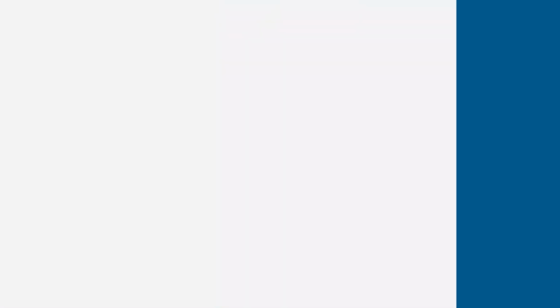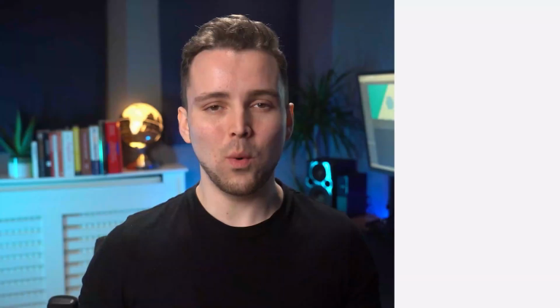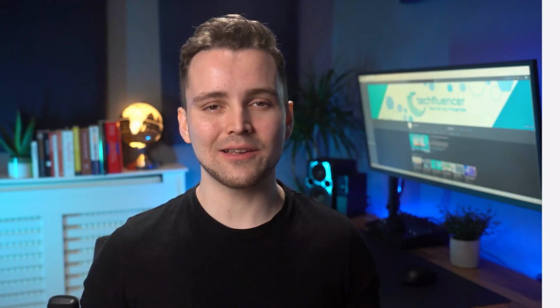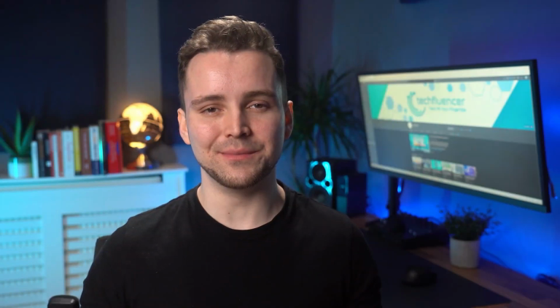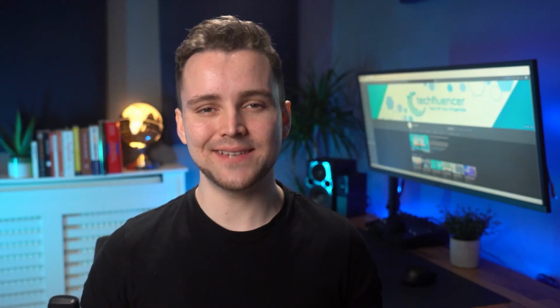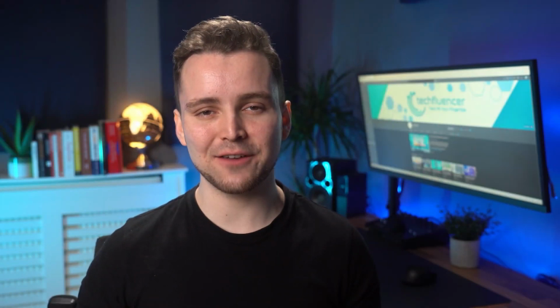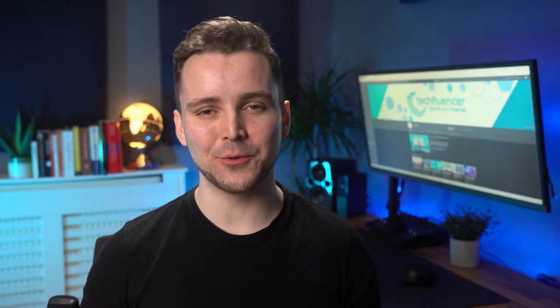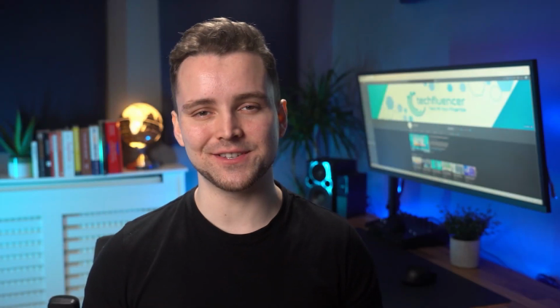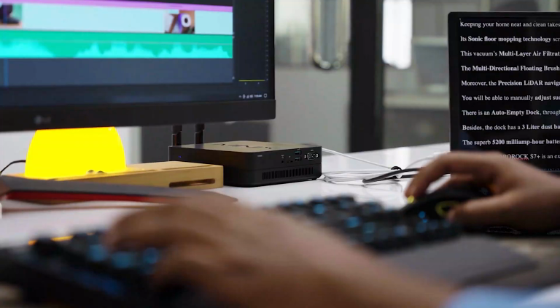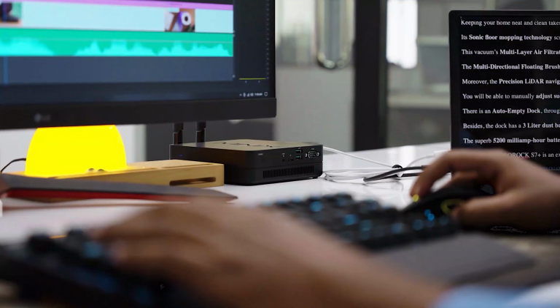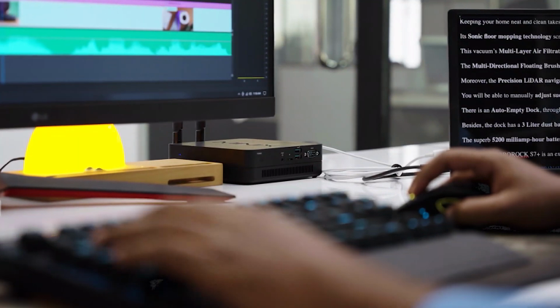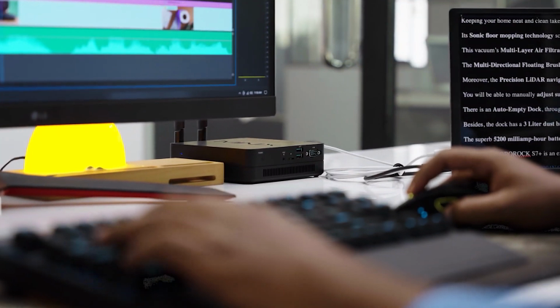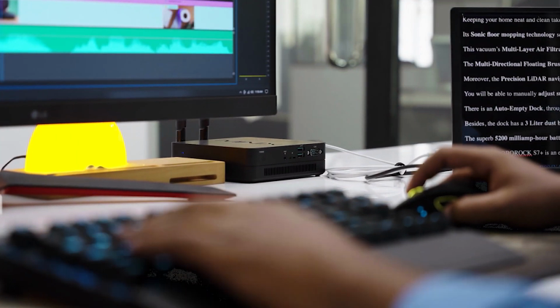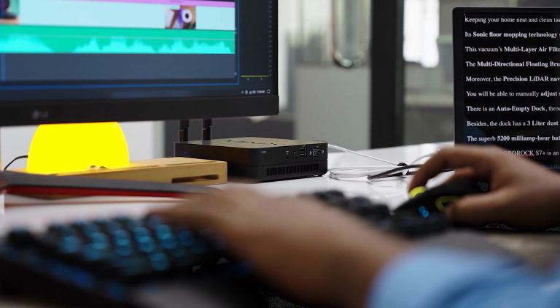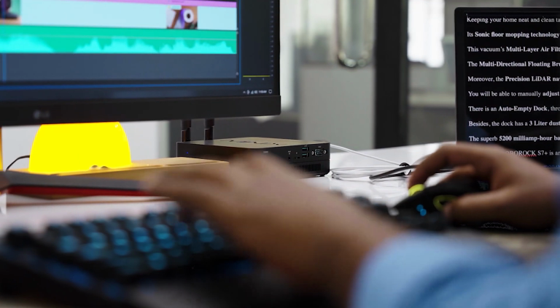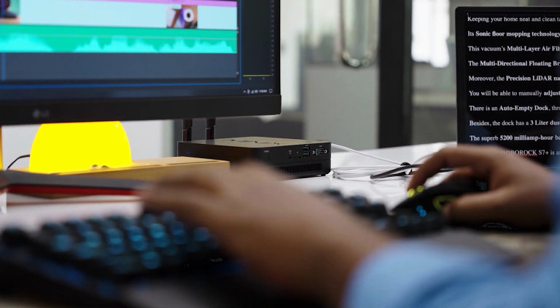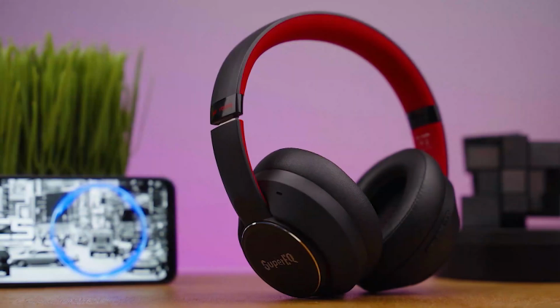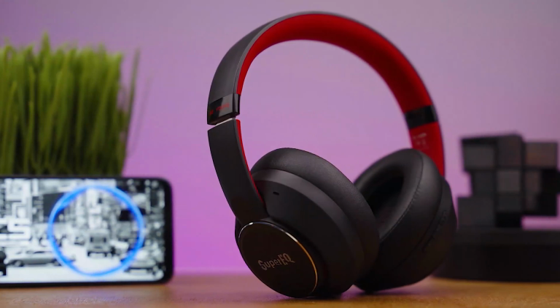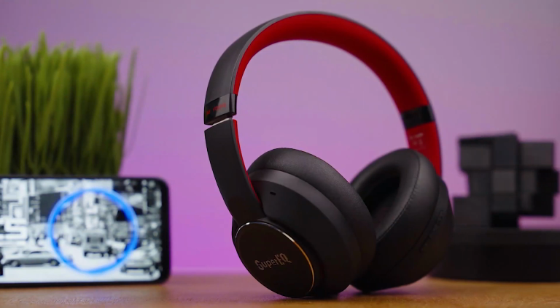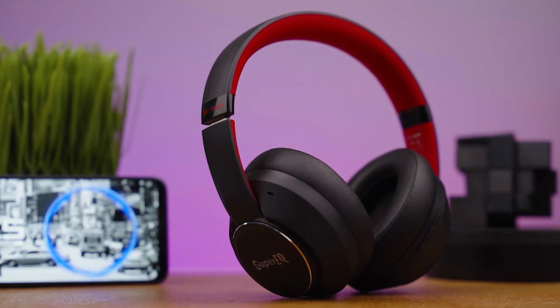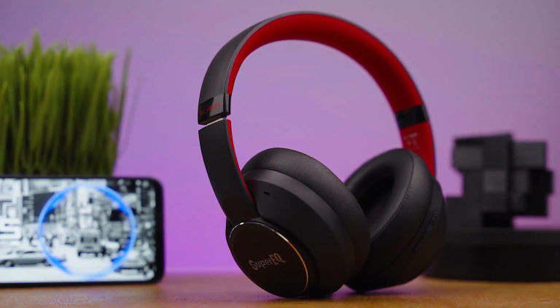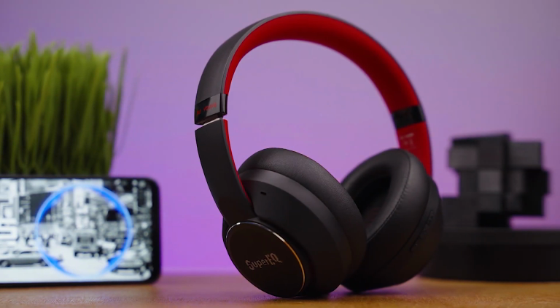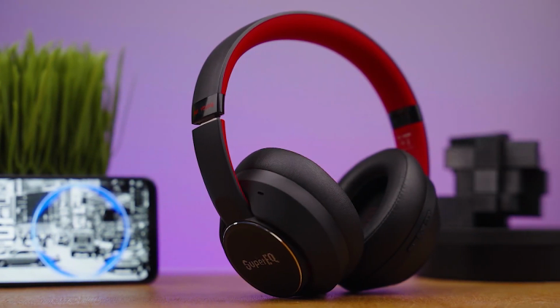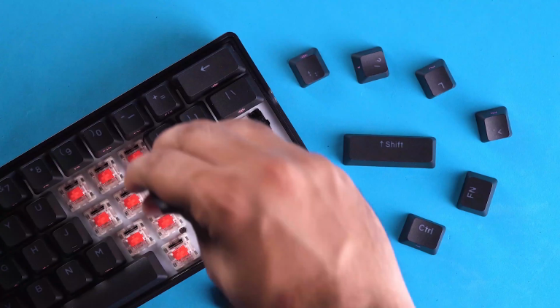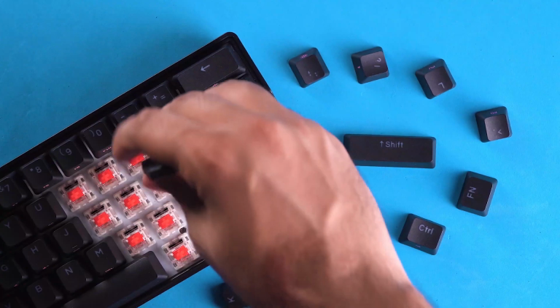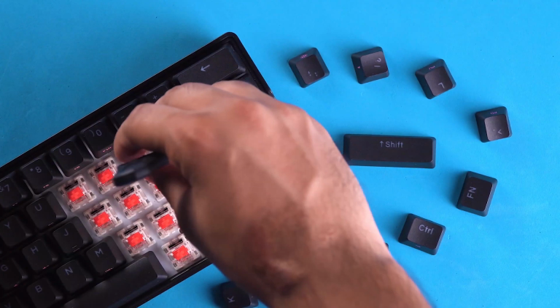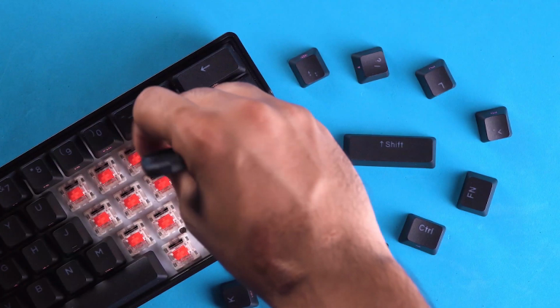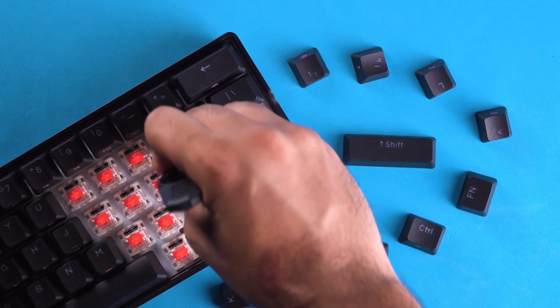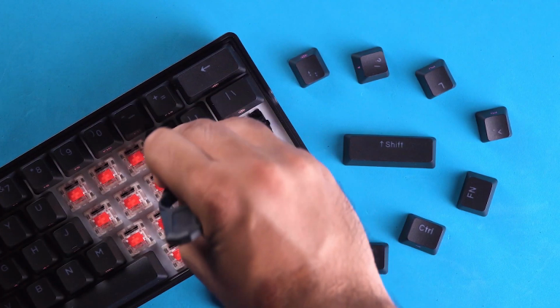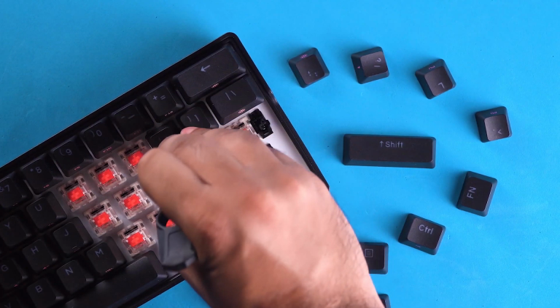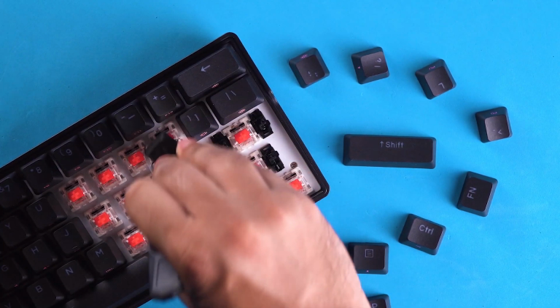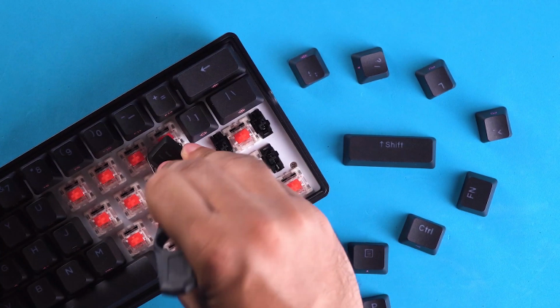Welcome to Techfluencer, where we test and review countless tech products to help you make the best purchasing decision.